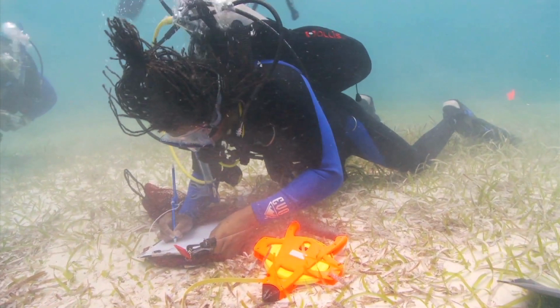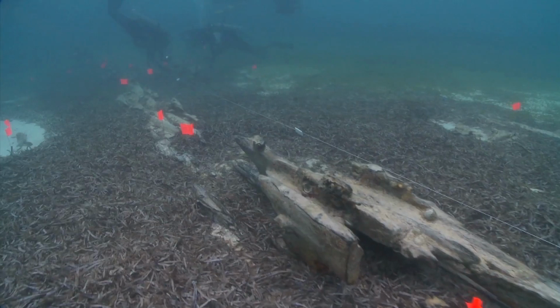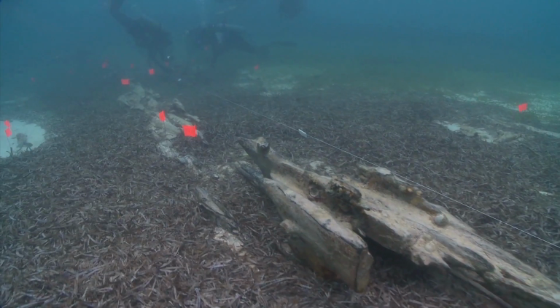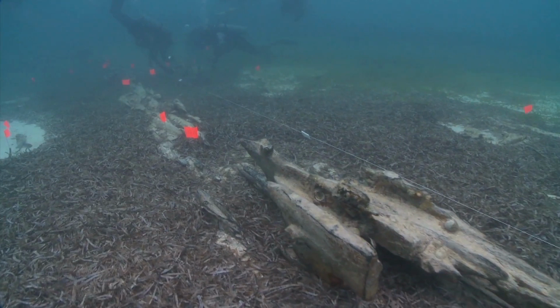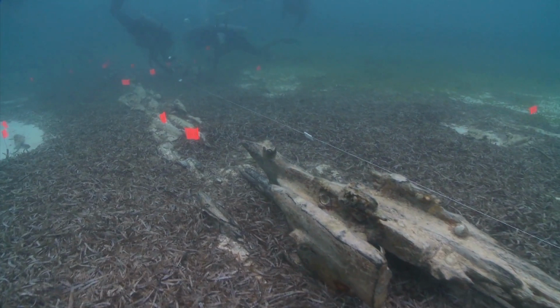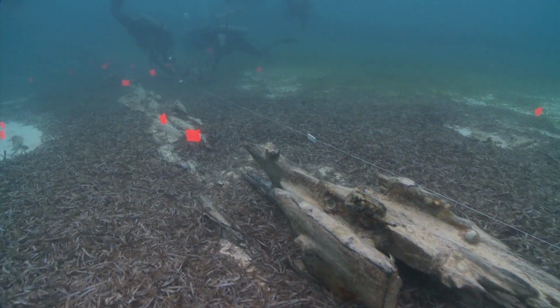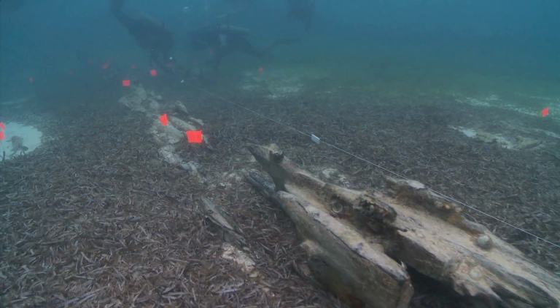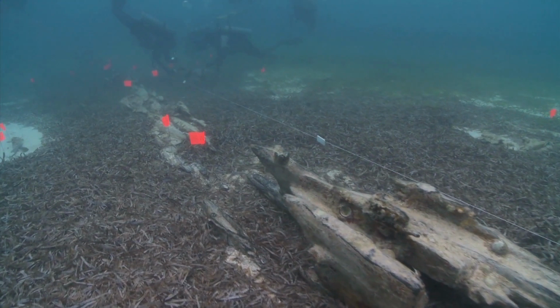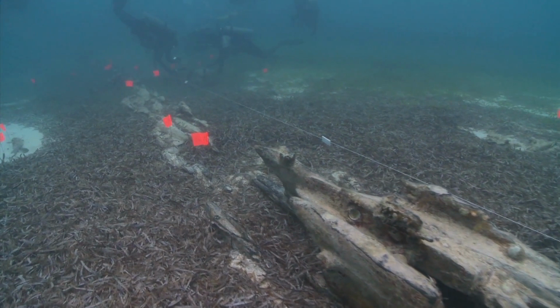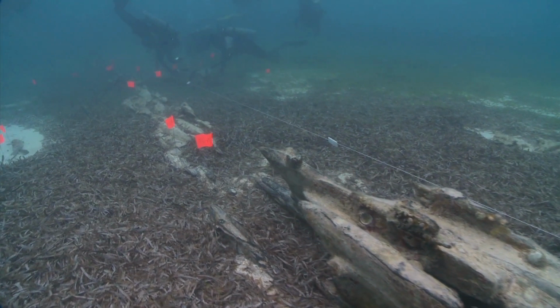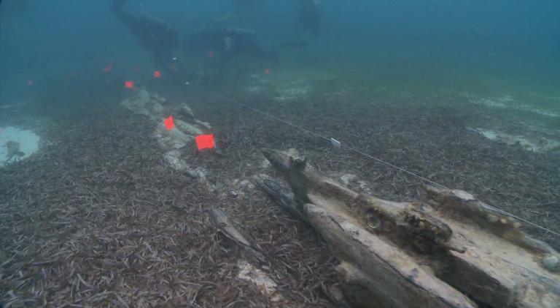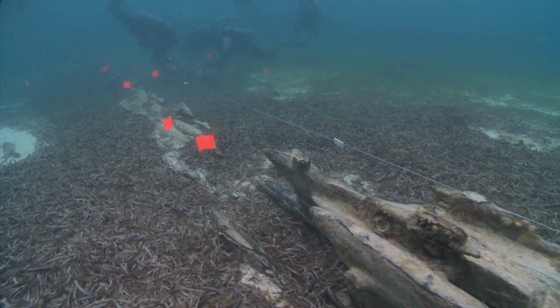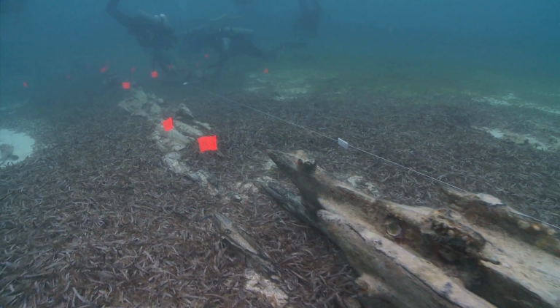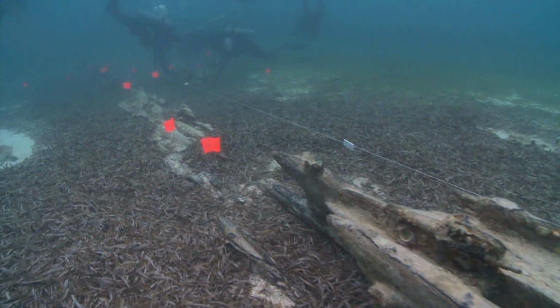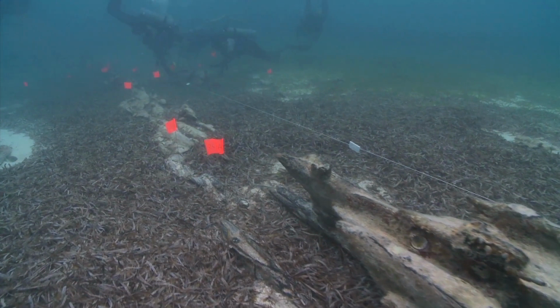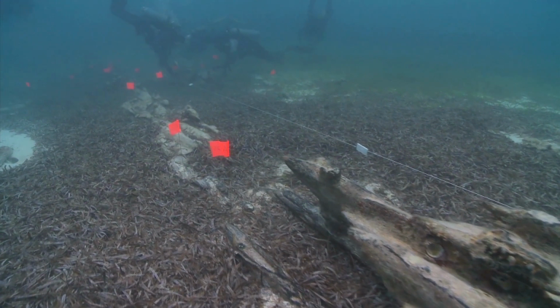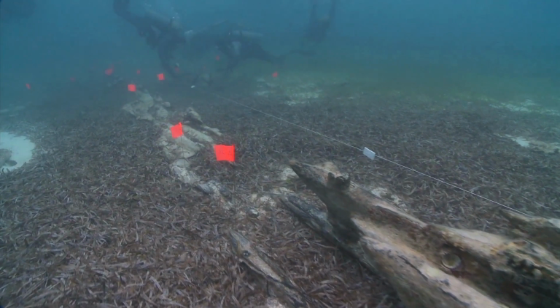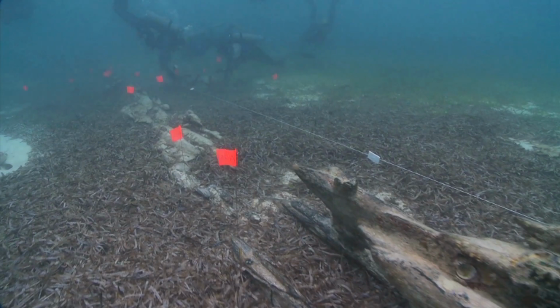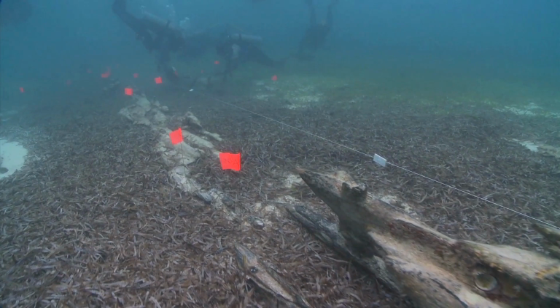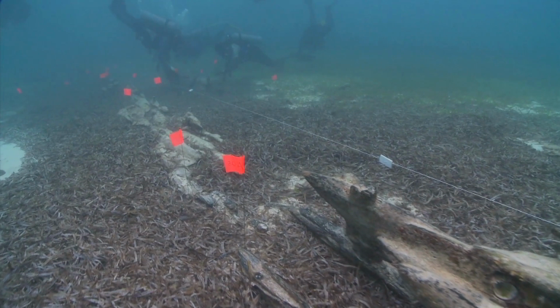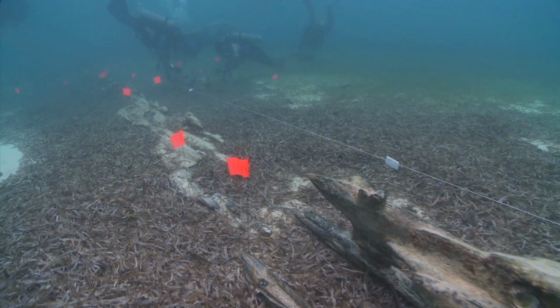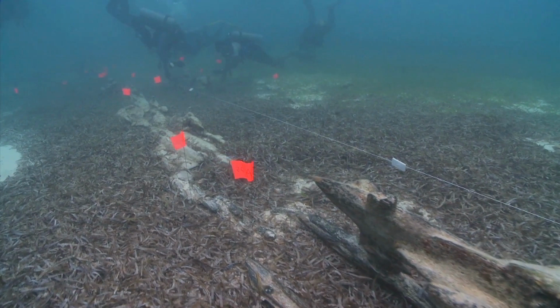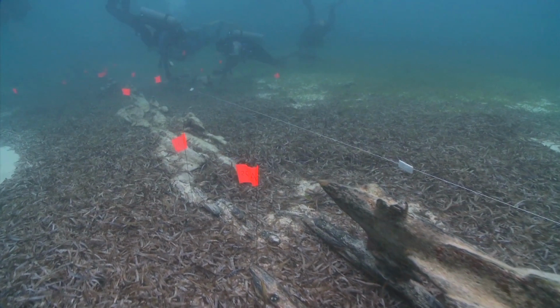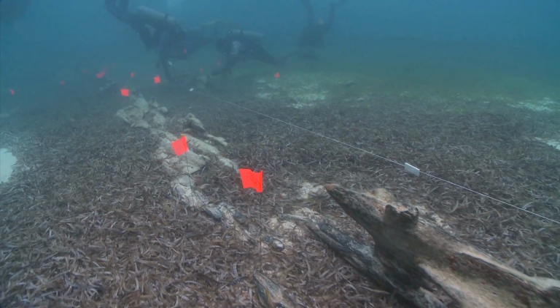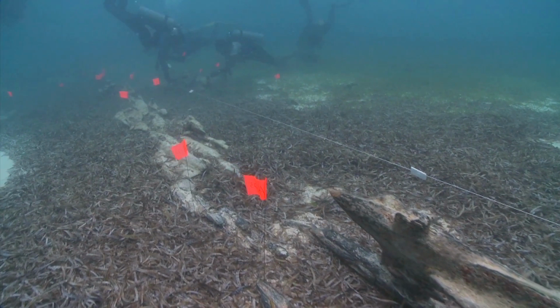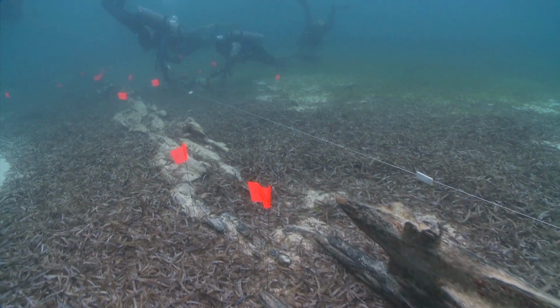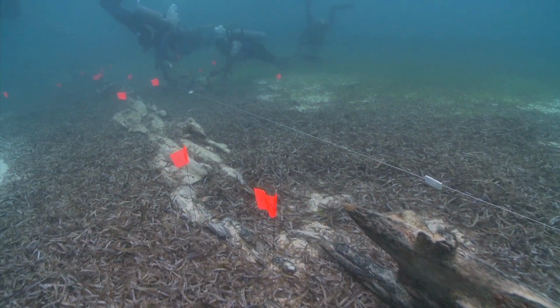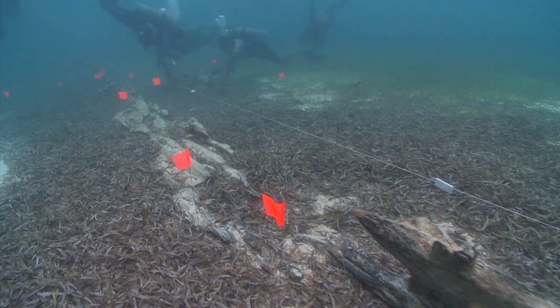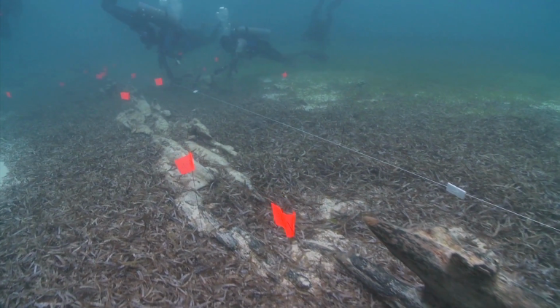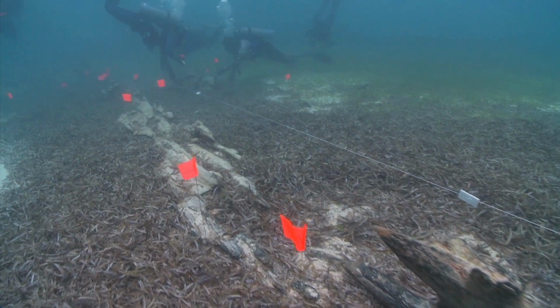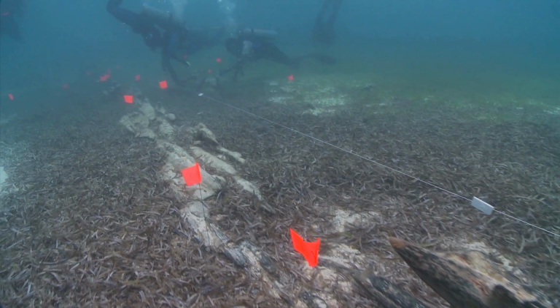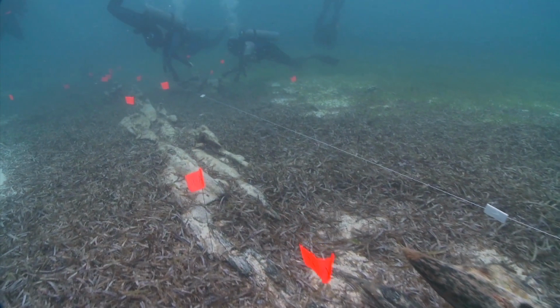I came away from this training with a sense of how important it is to protect our underwater resources and our history for future generations.